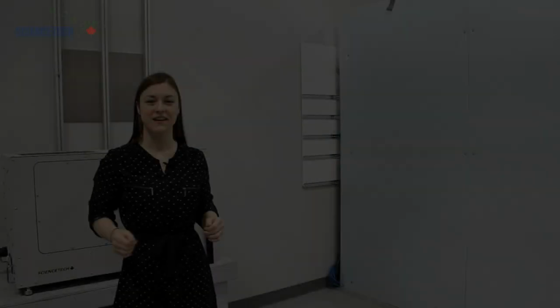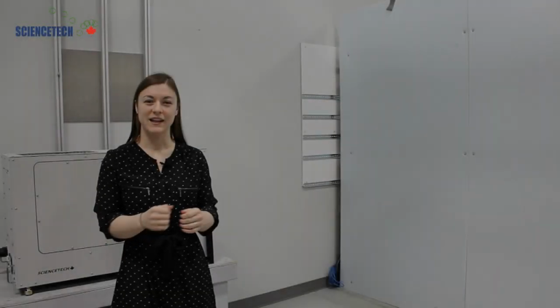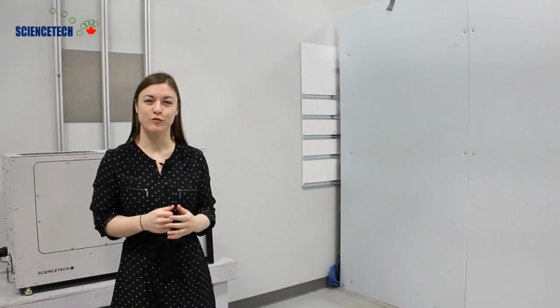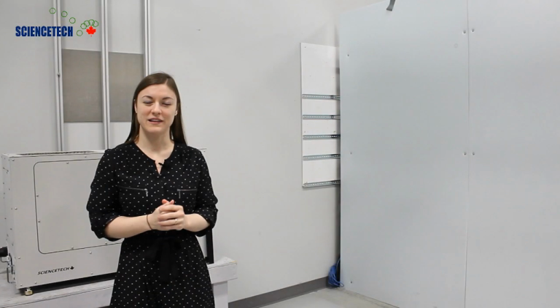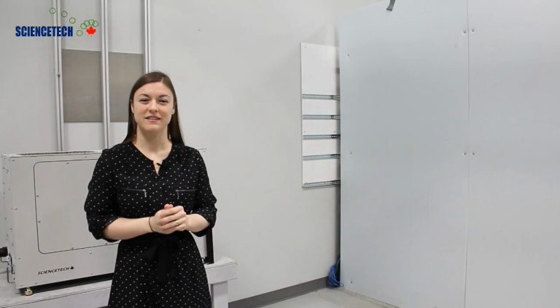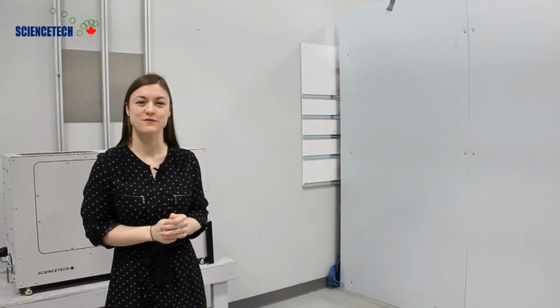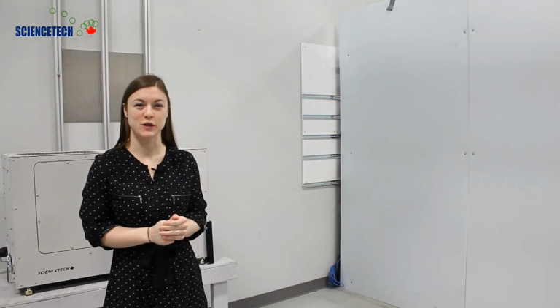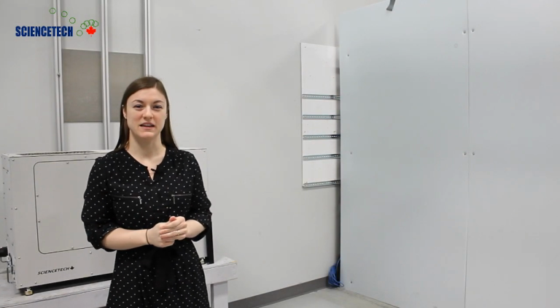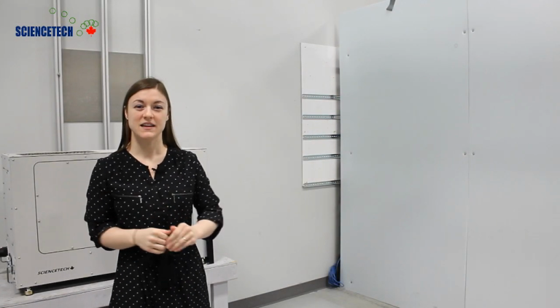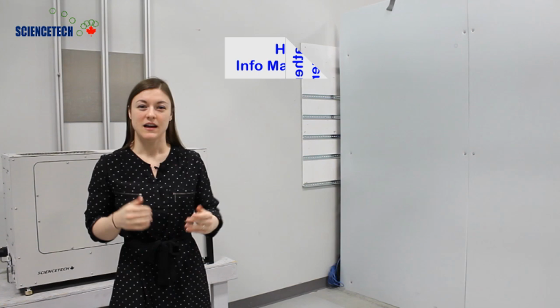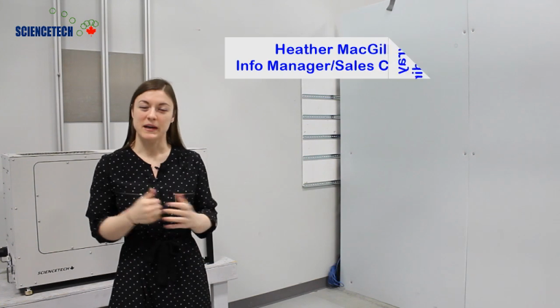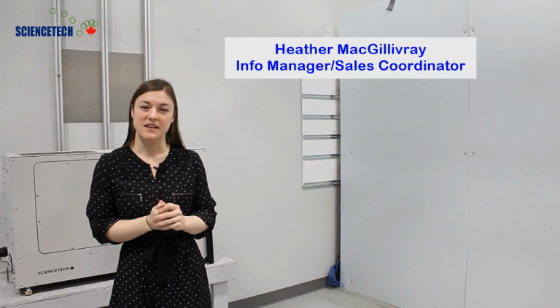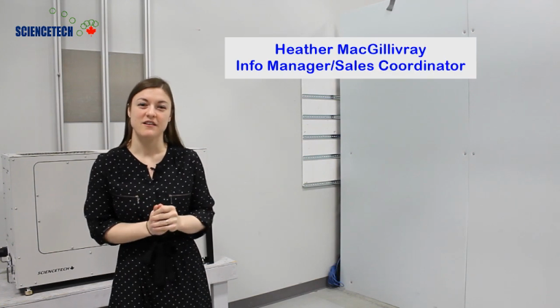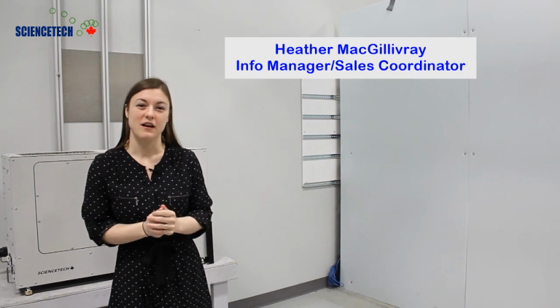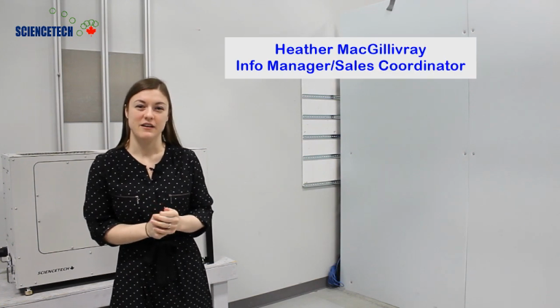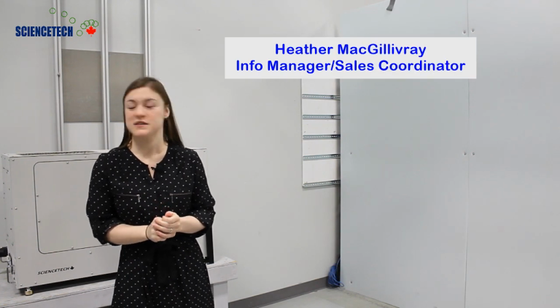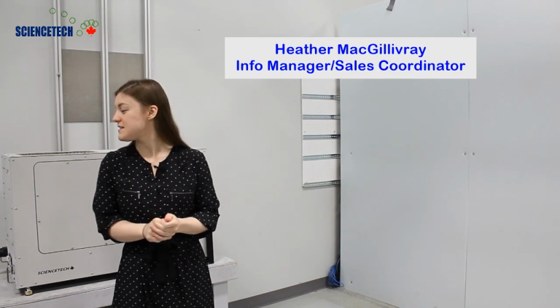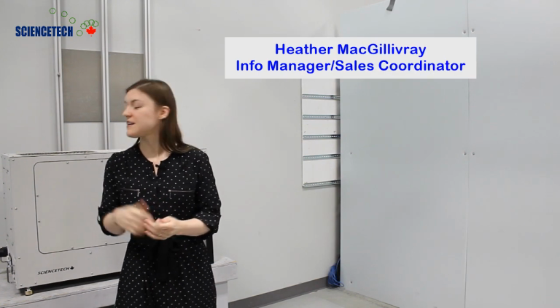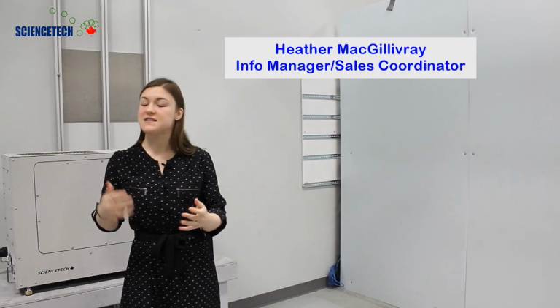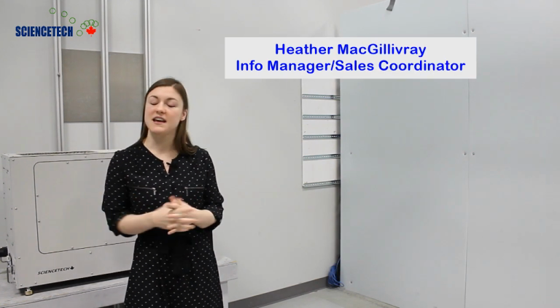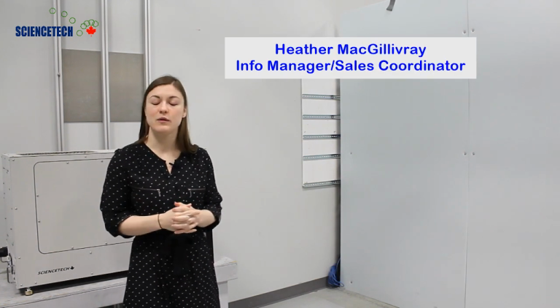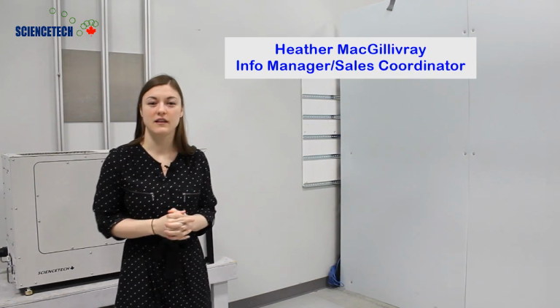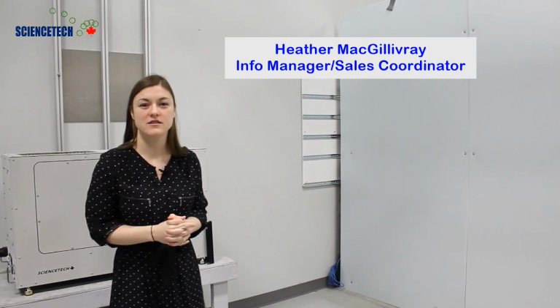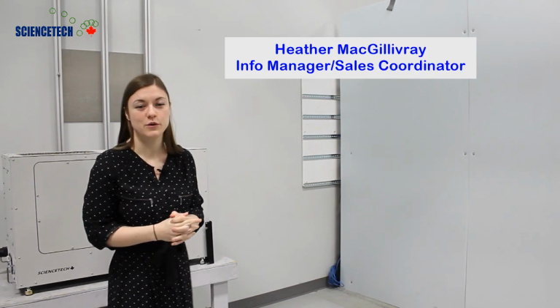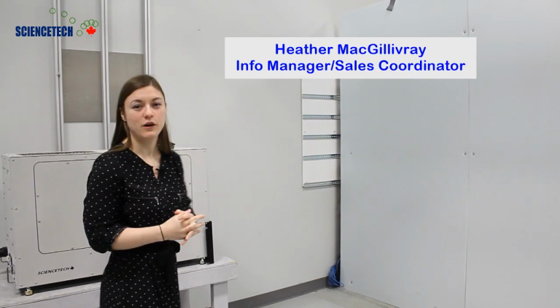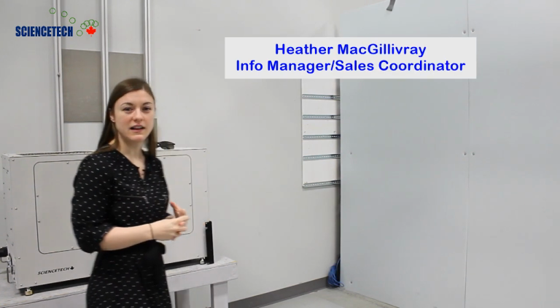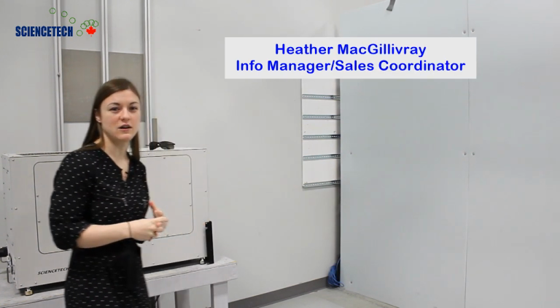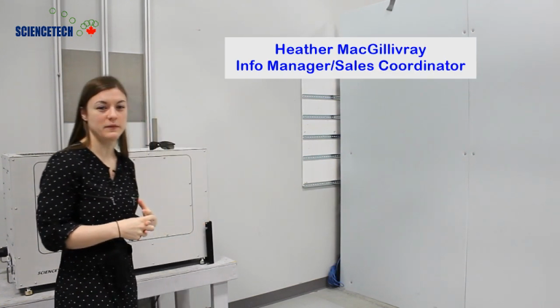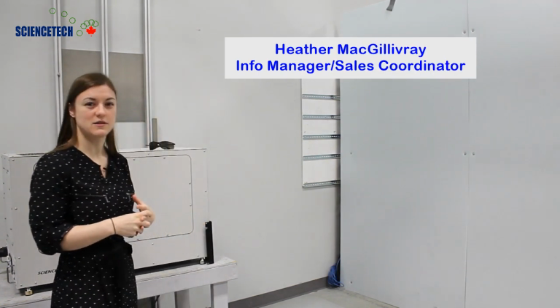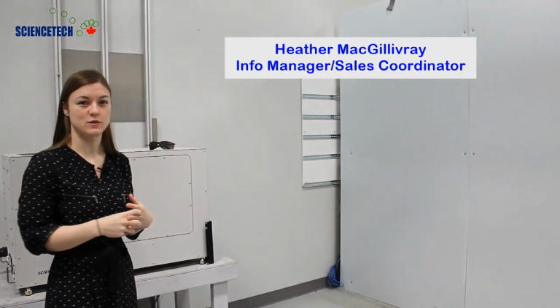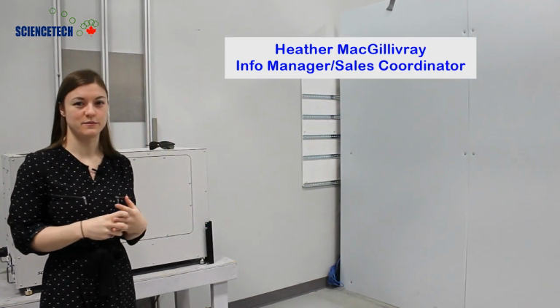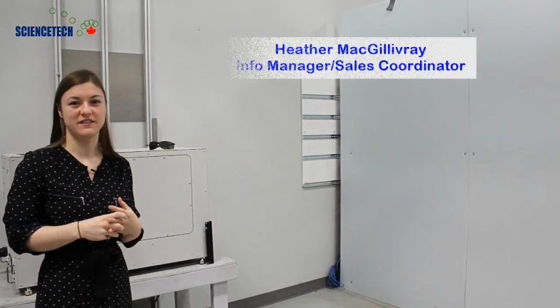Hello everyone, thanks for joining me. My name is Heather, here for Science Tech, and today I would like to show you our highly collimated solar simulator.